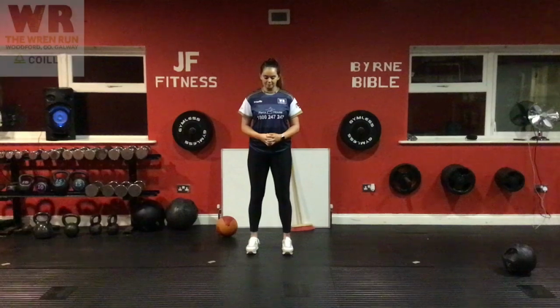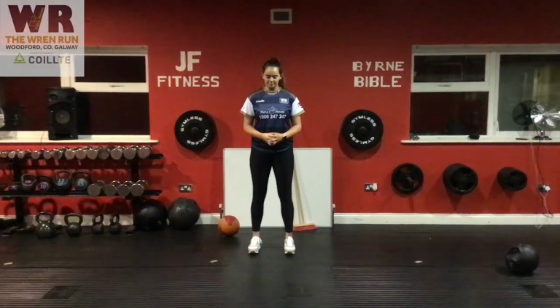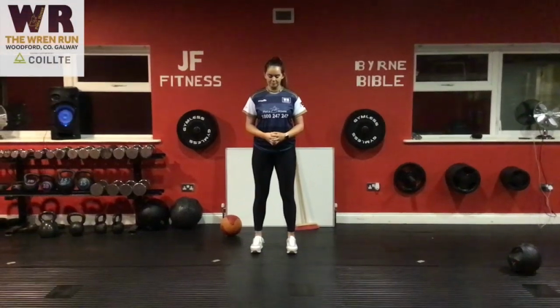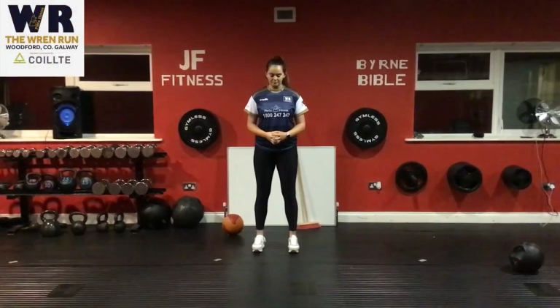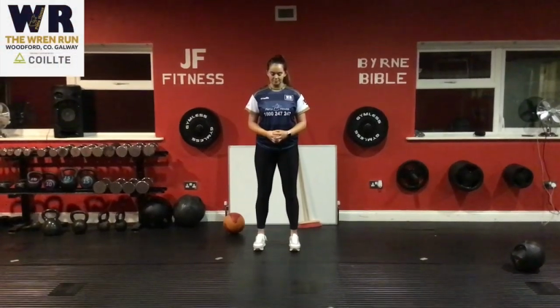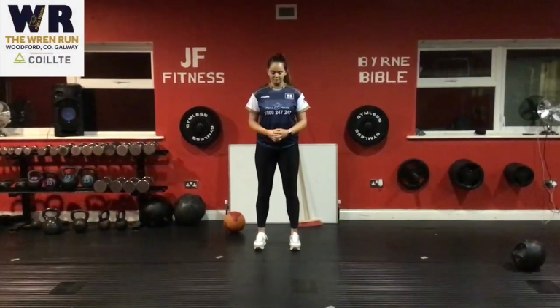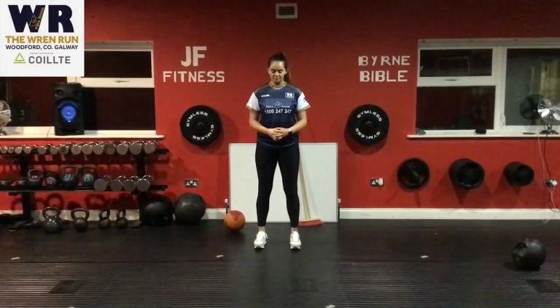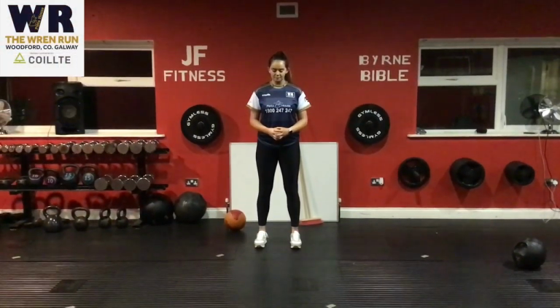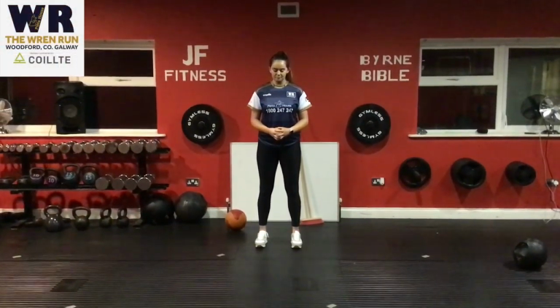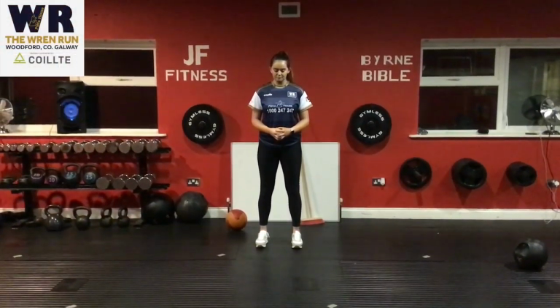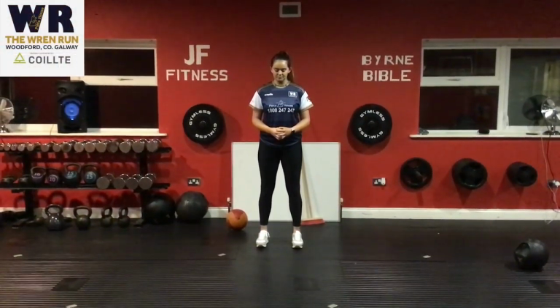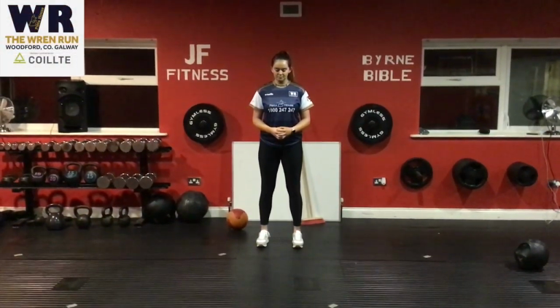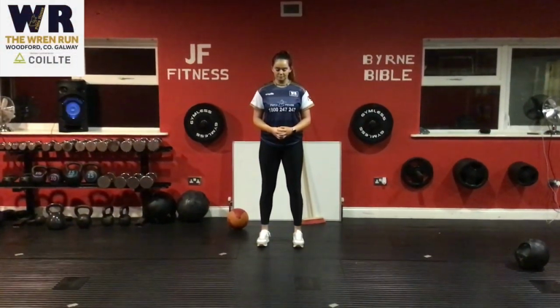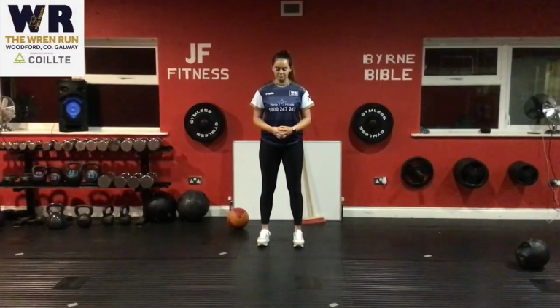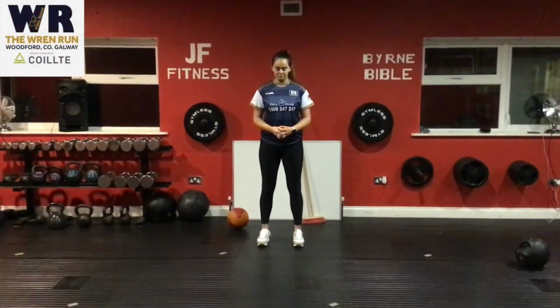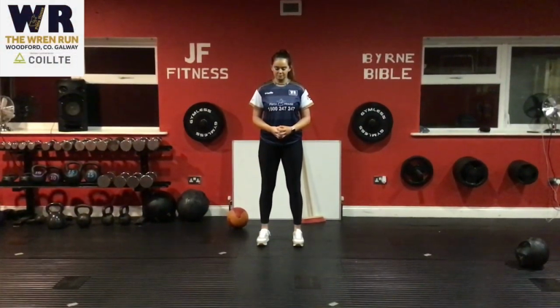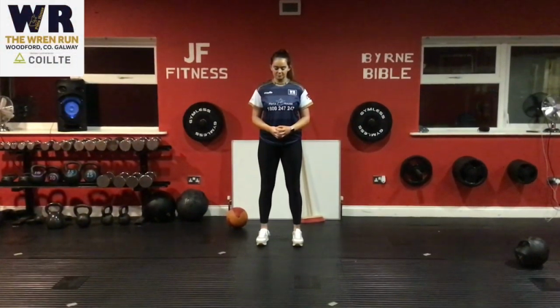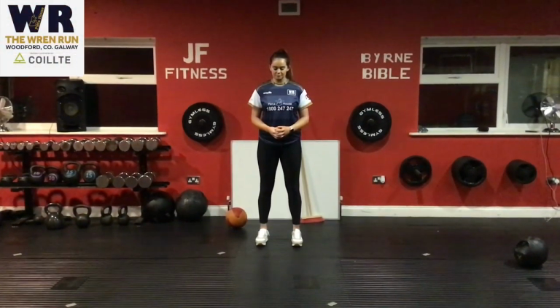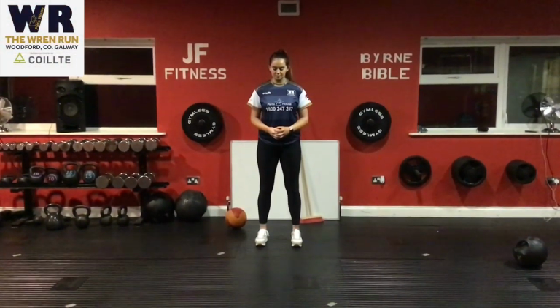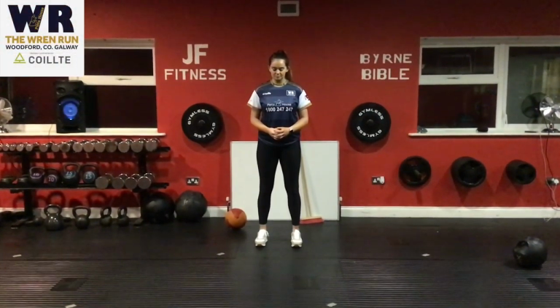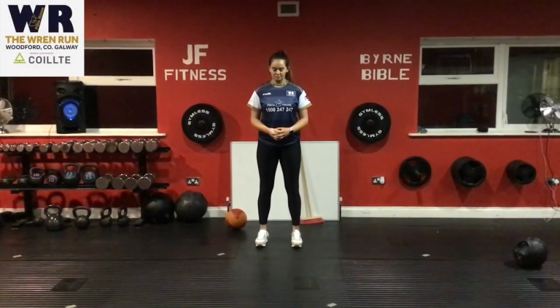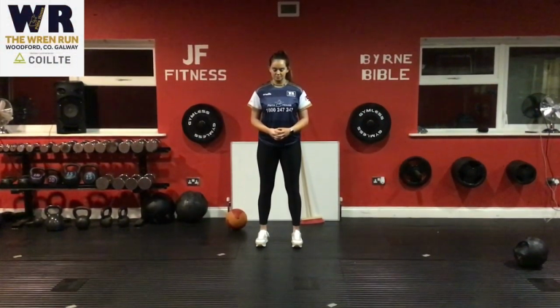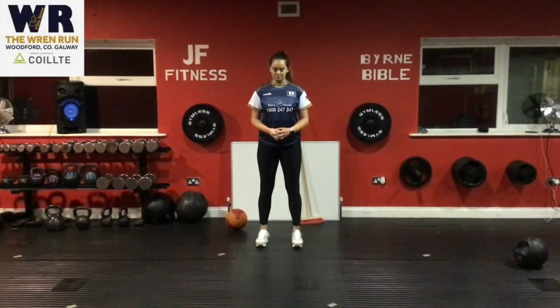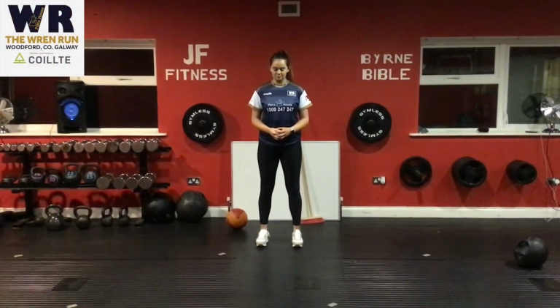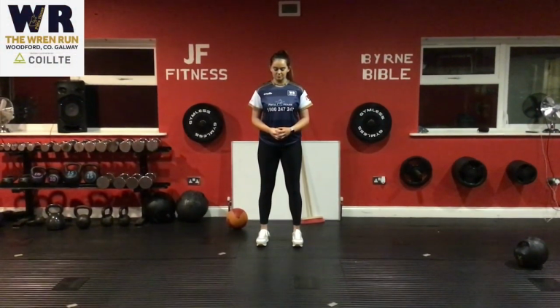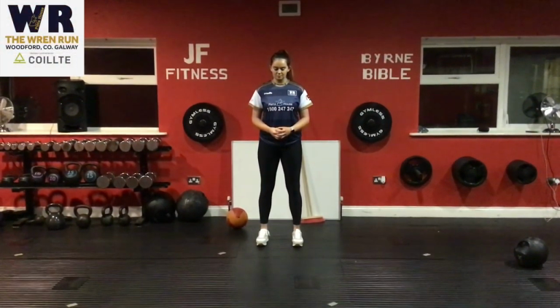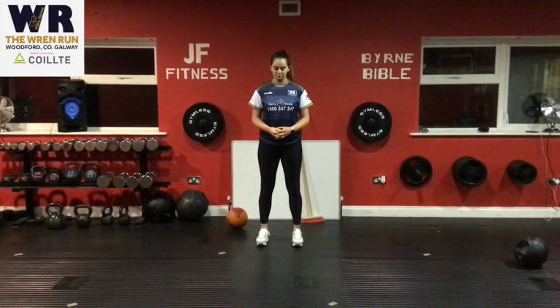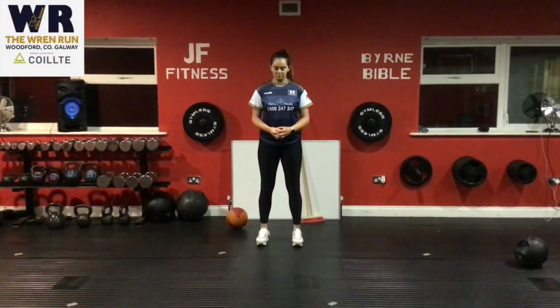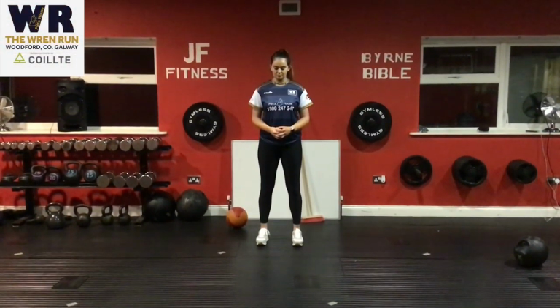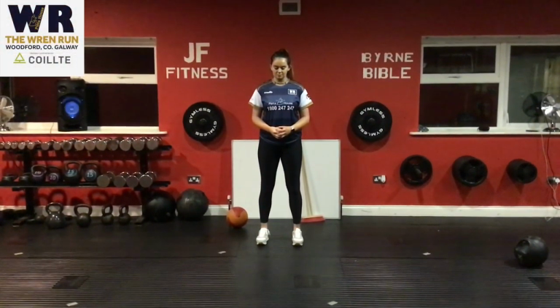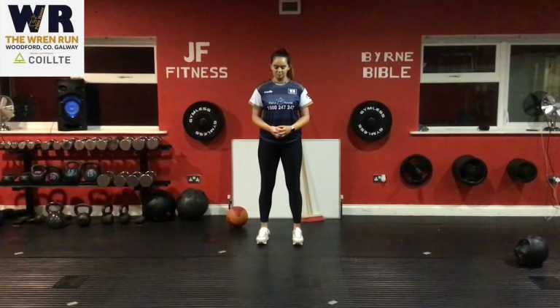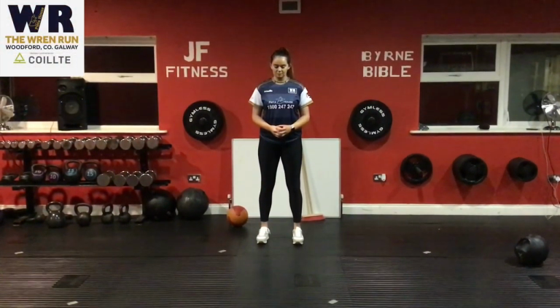In this video we're going to do a mobility and core session. This can be done from your home, in a gym, or anywhere at all.